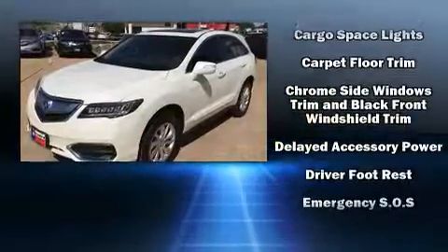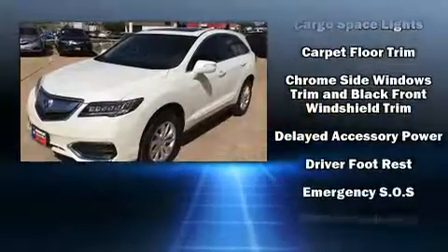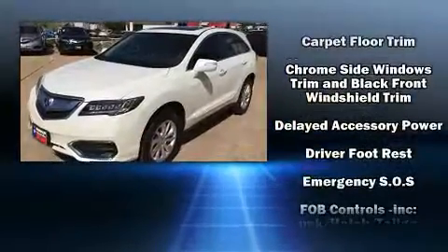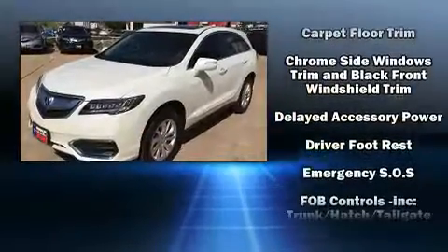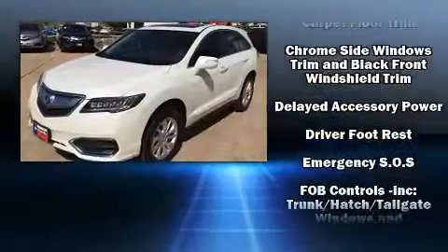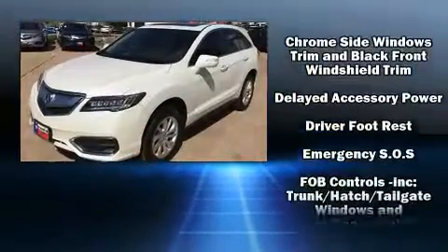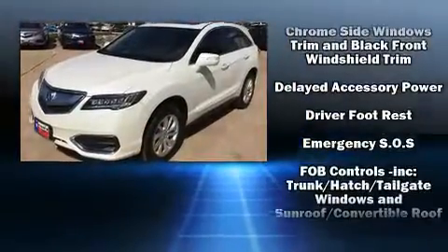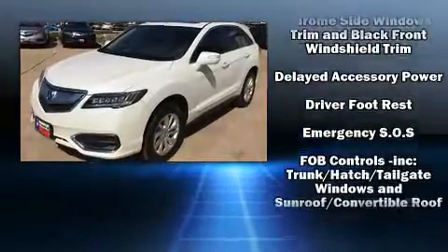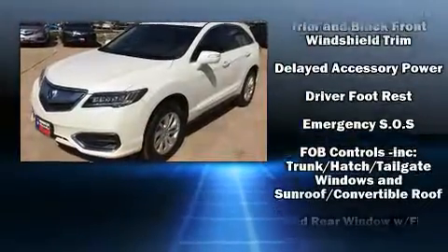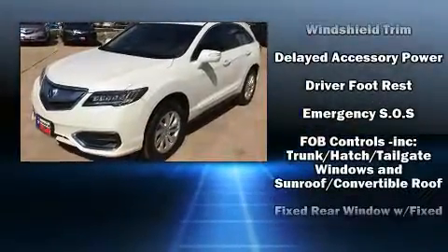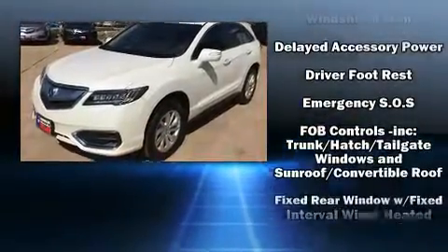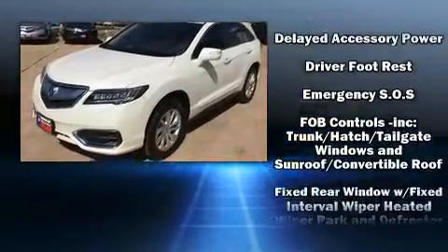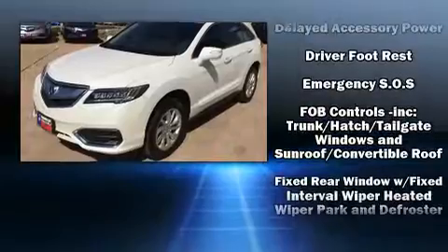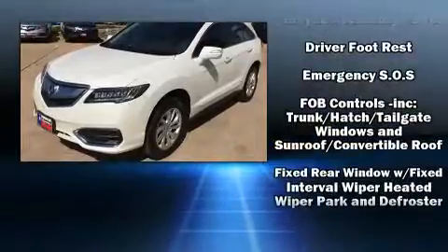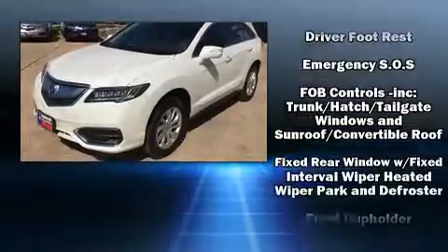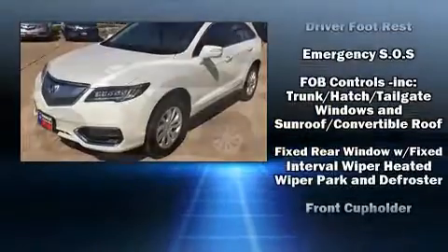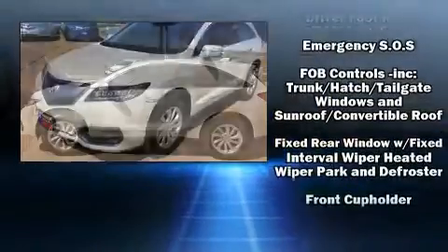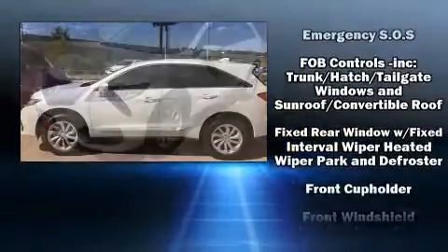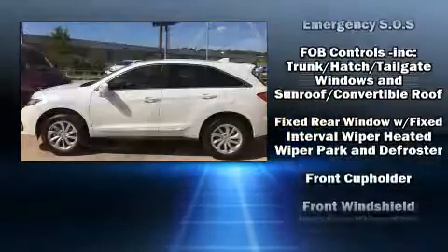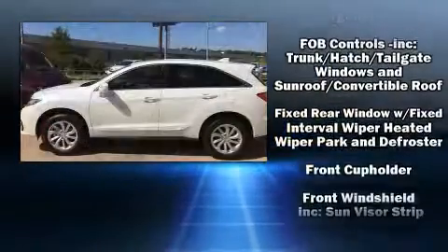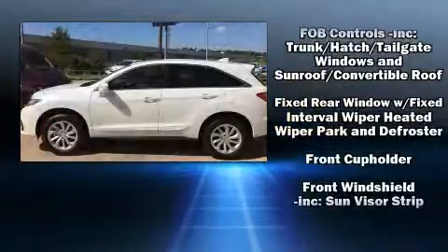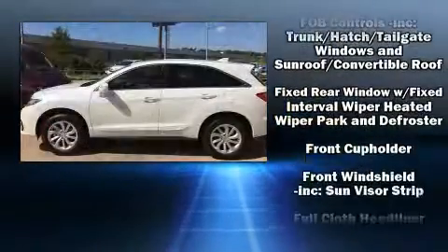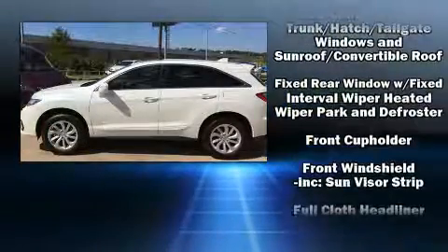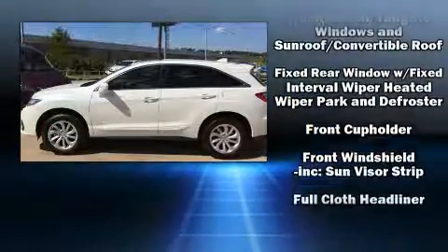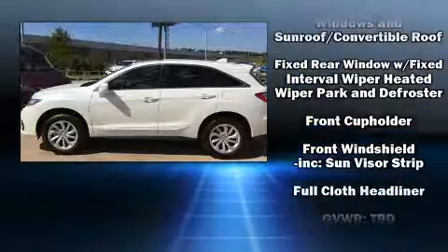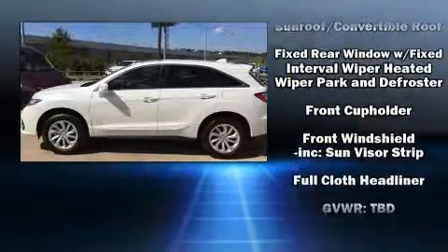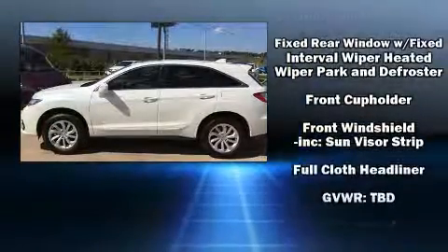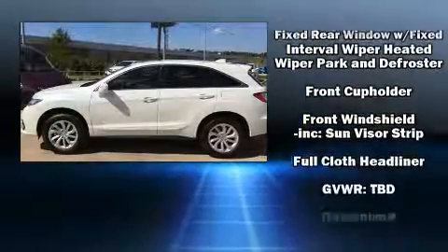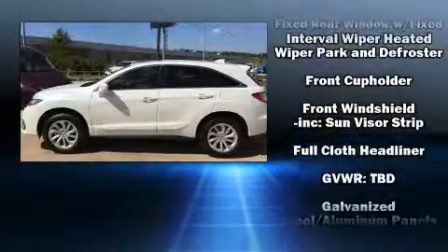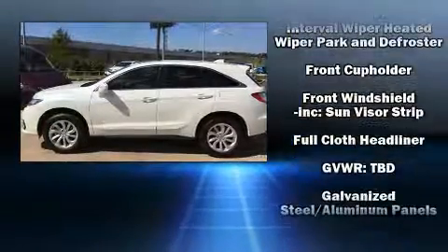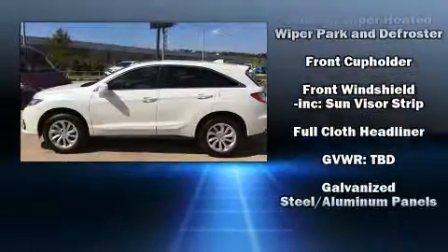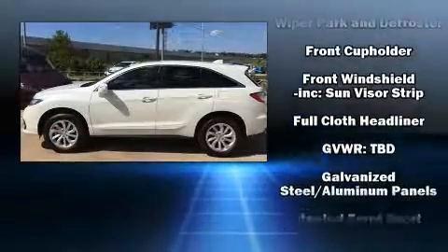Top features include heated front seats, power moonroof, power door mirrors, and much more.